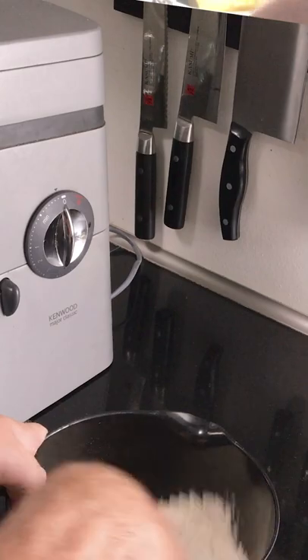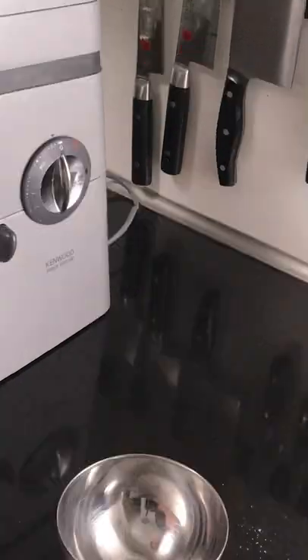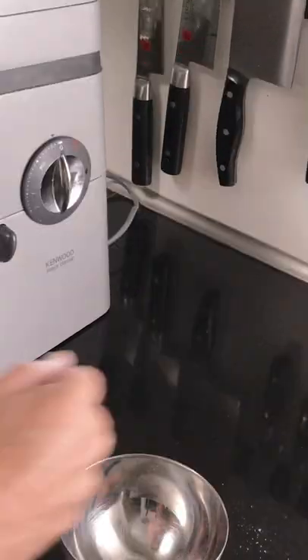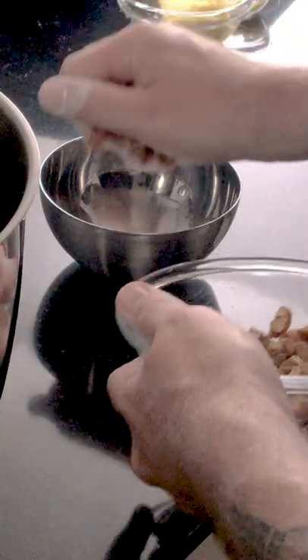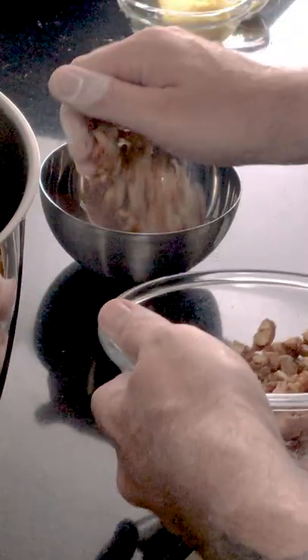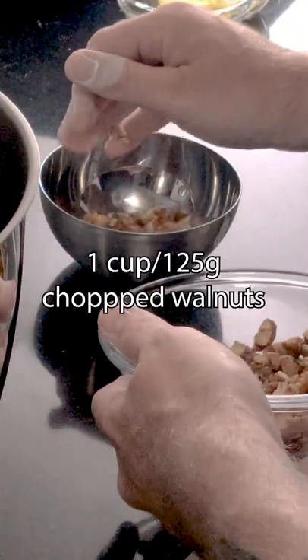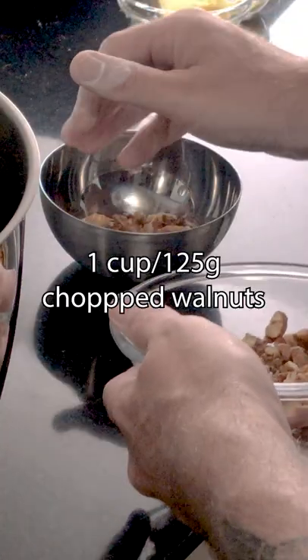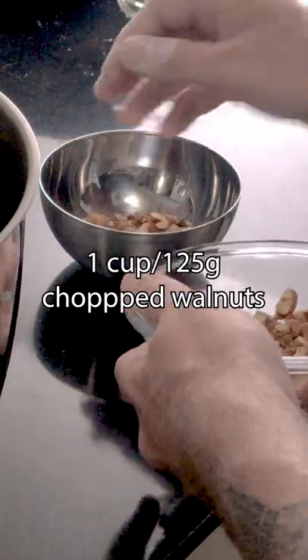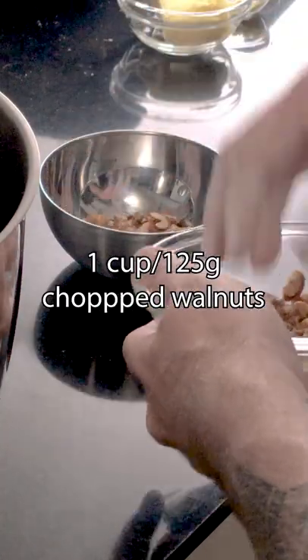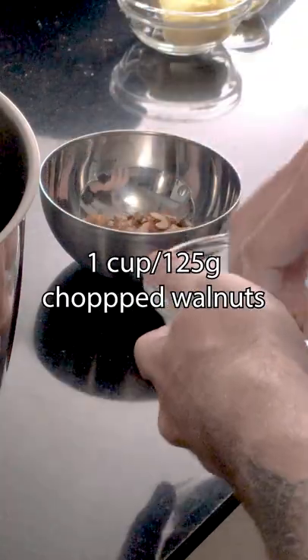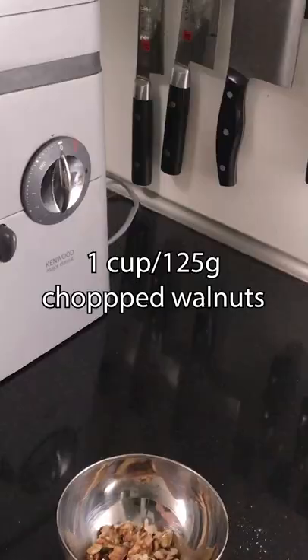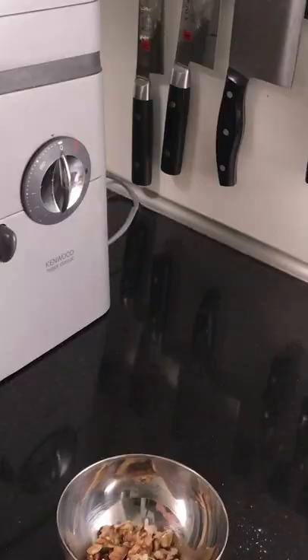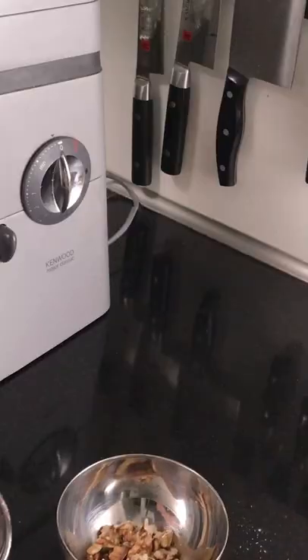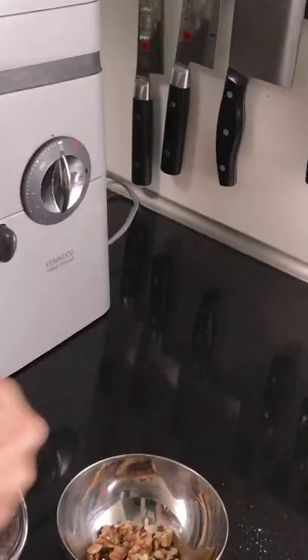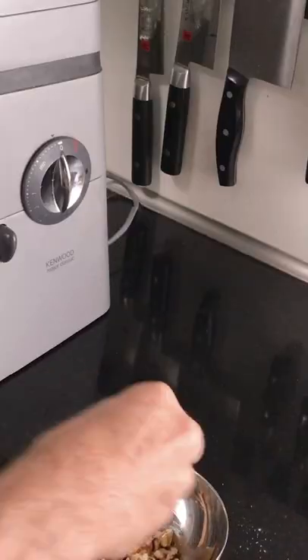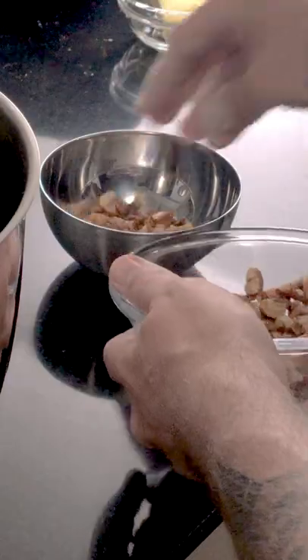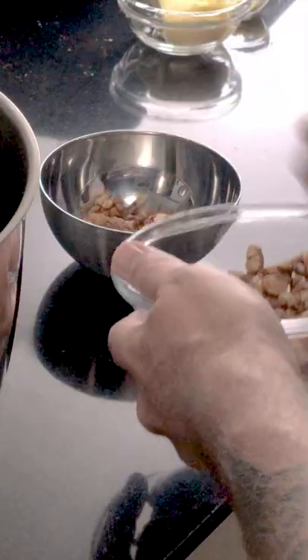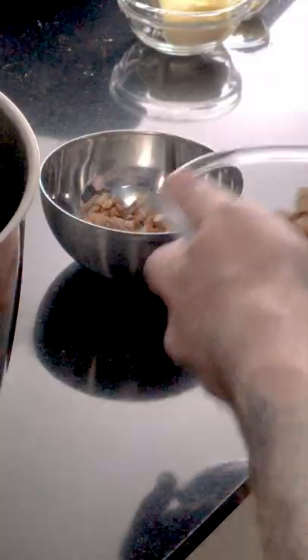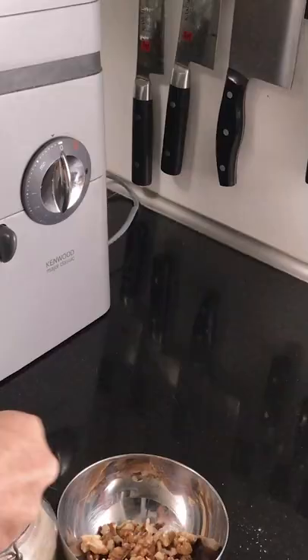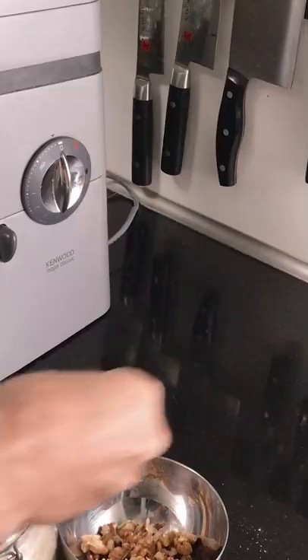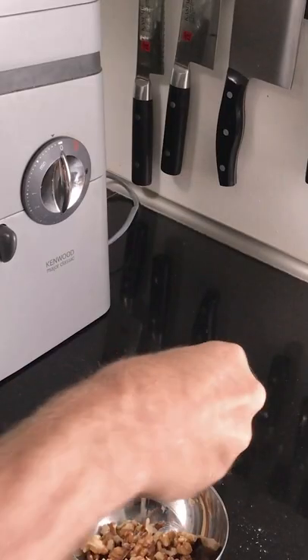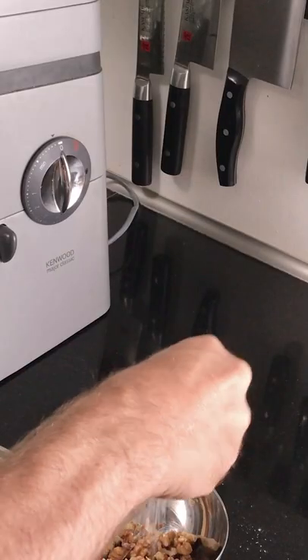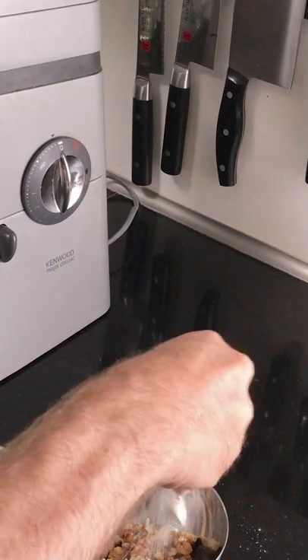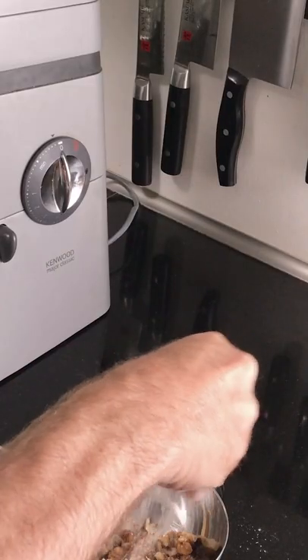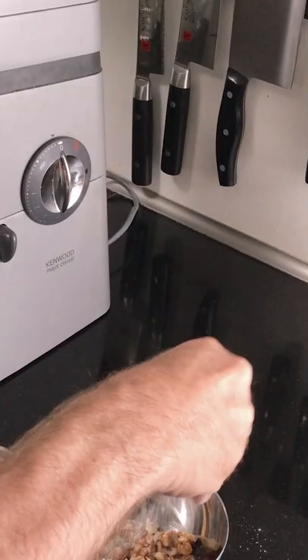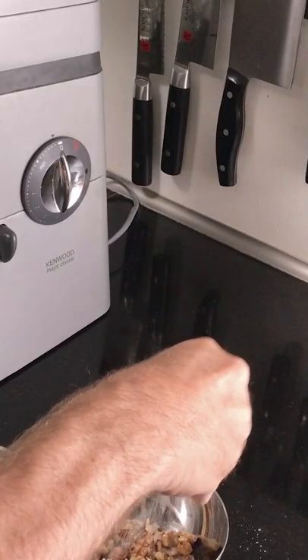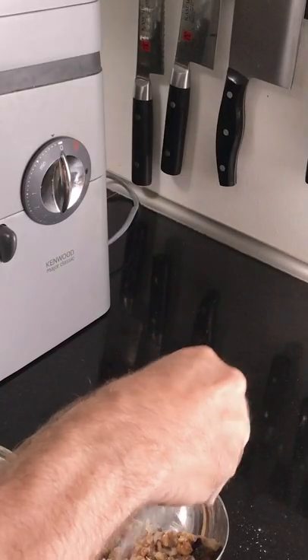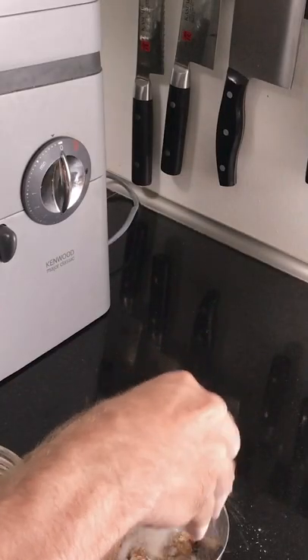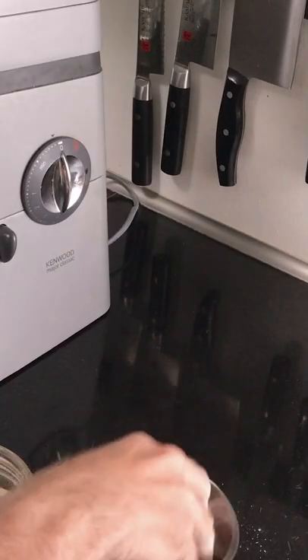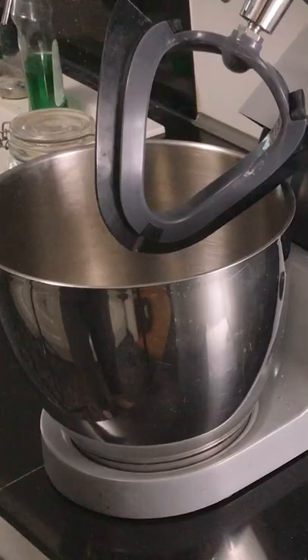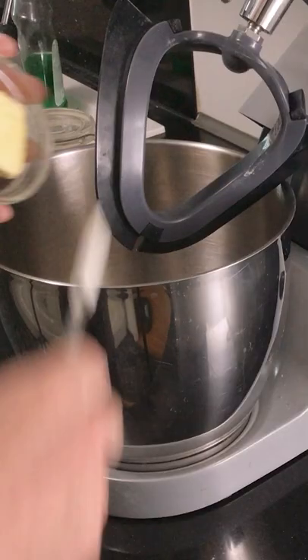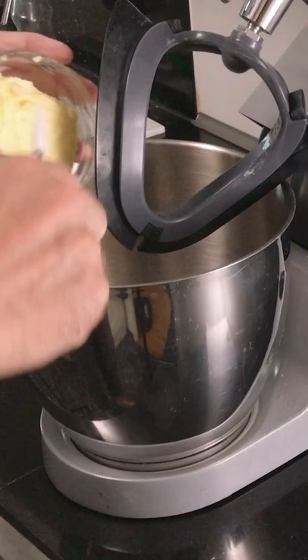Add a small handful from one cup of chopped walnuts, and a few pinches of sugar to set aside.